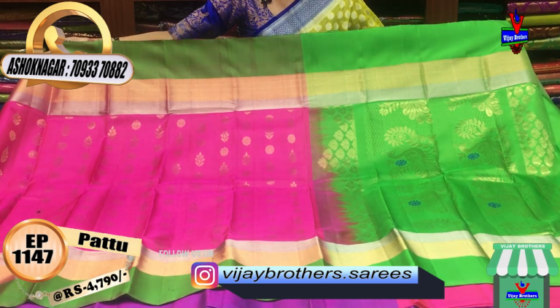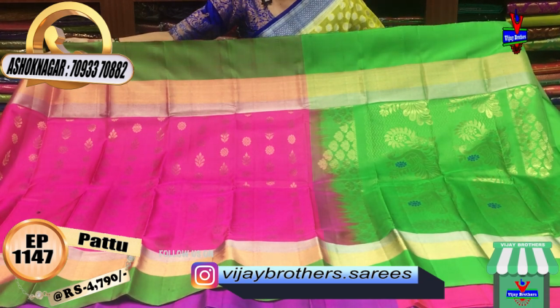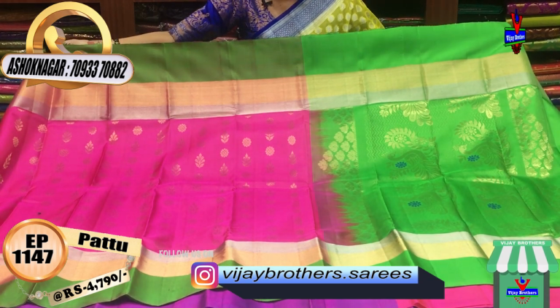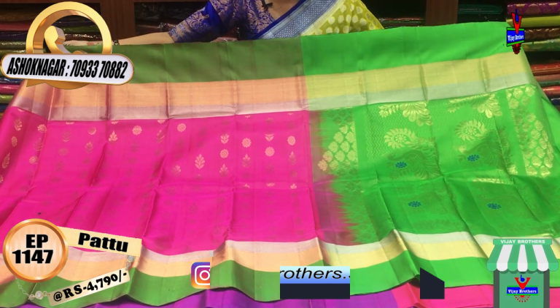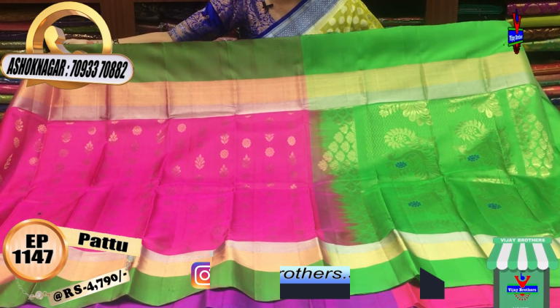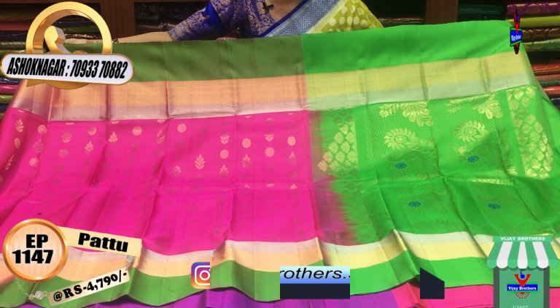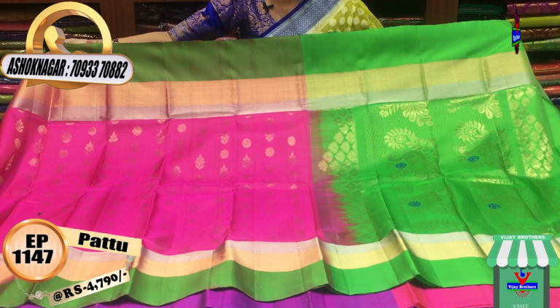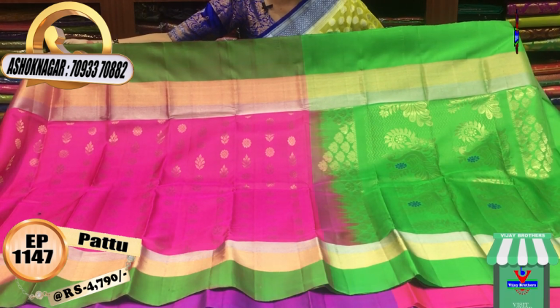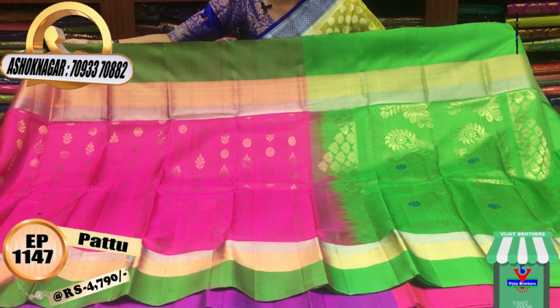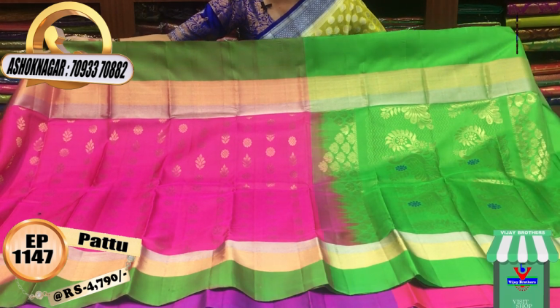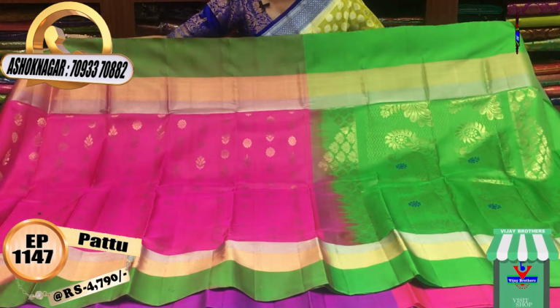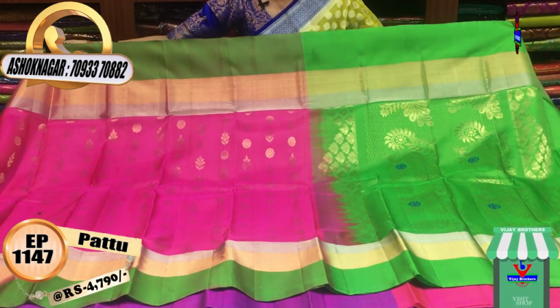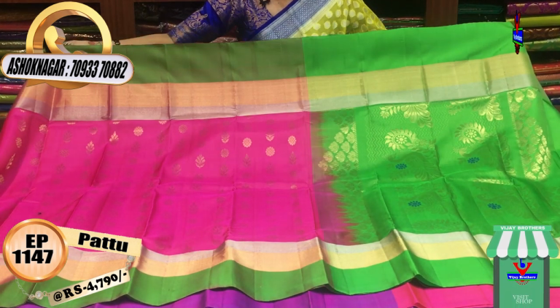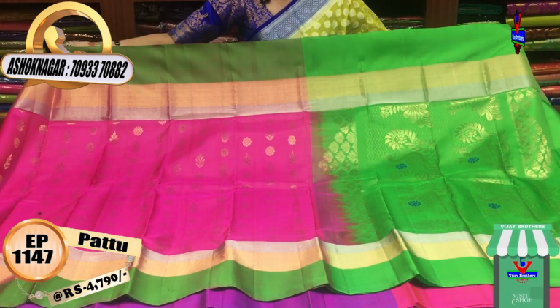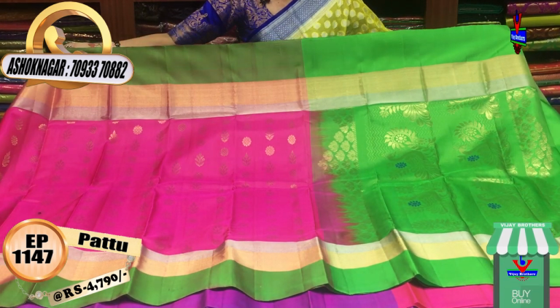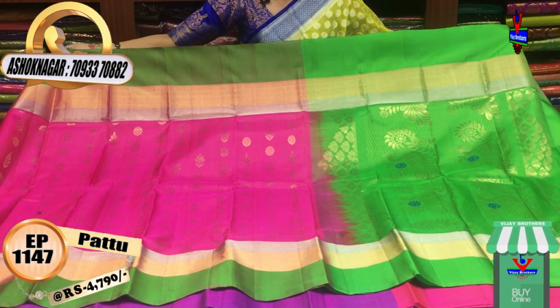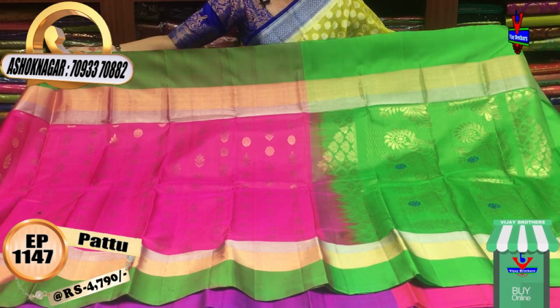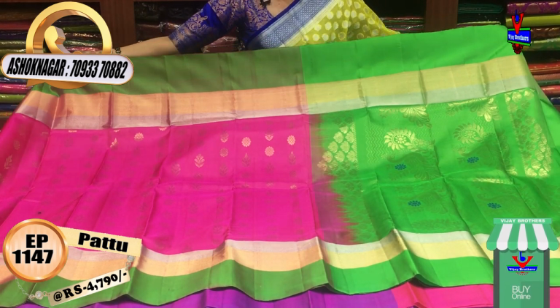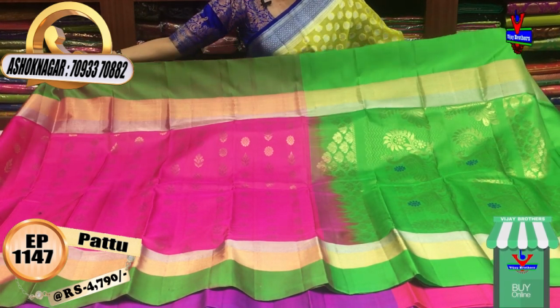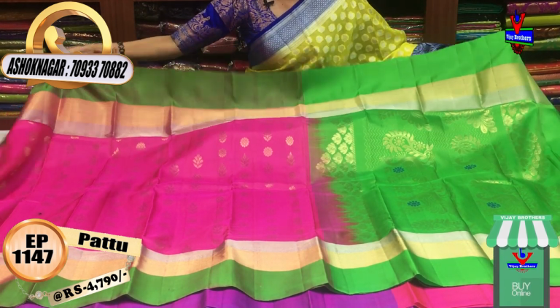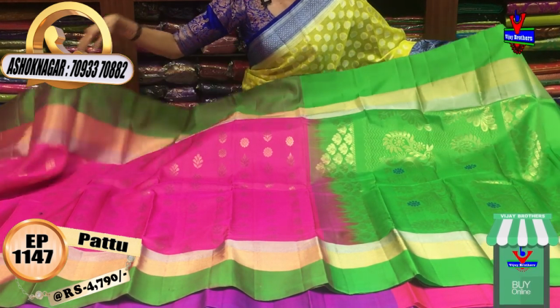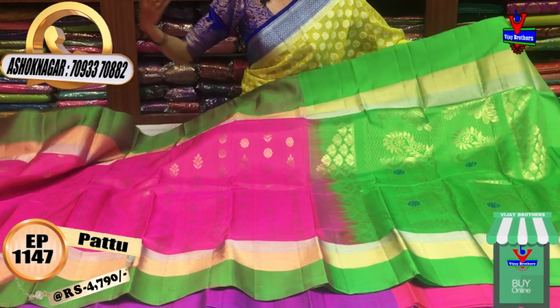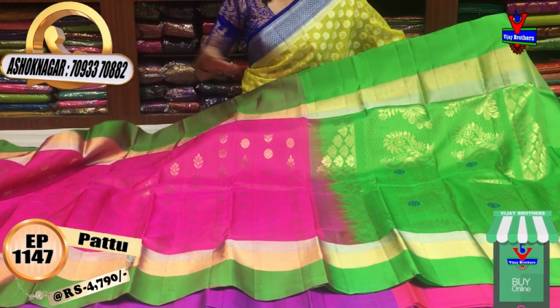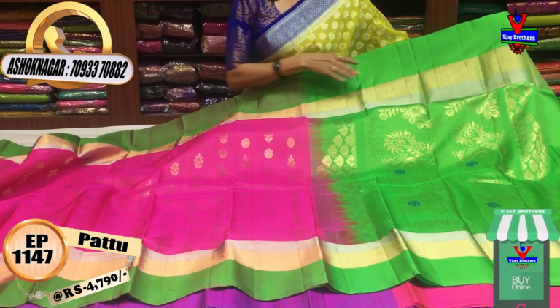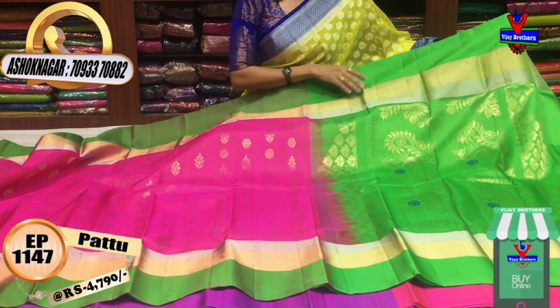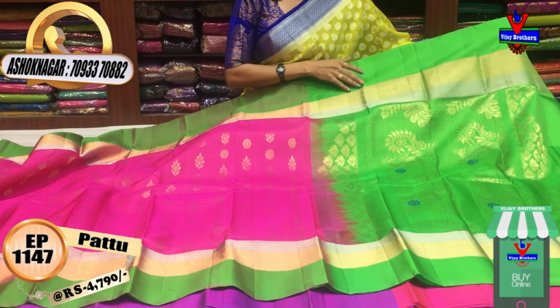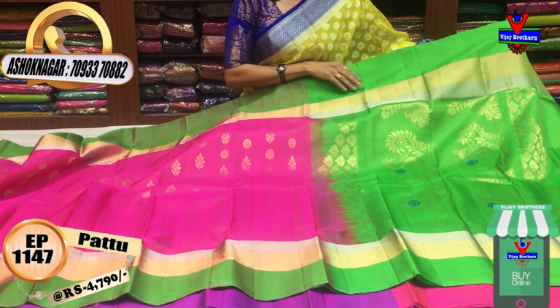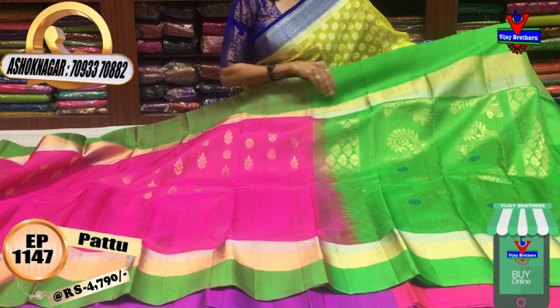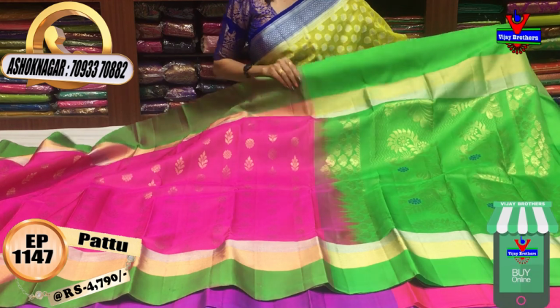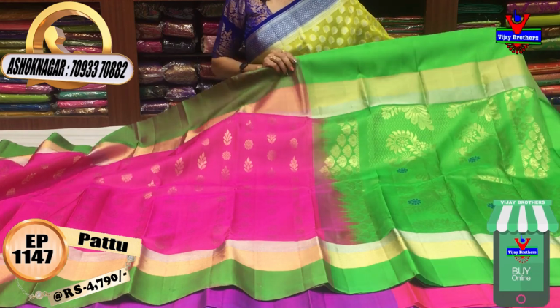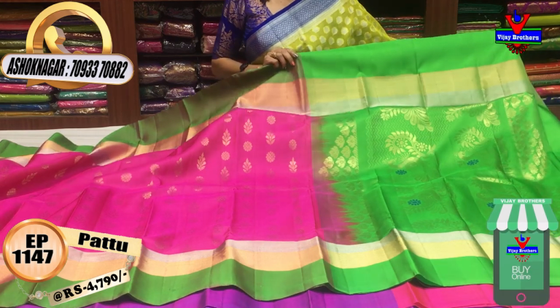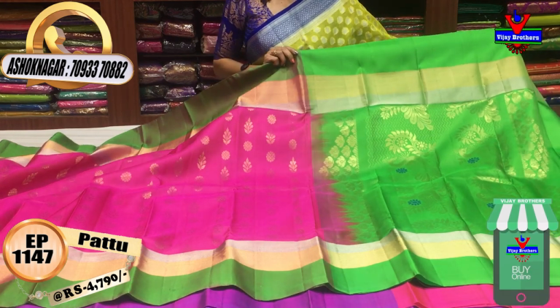I will put the VJBrothers Sarees. There are 1,14,000 followers on Instagram. You will be able to follow. Every day you will get updated on YouTube and Instagram.